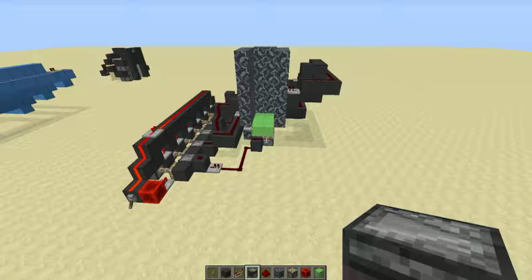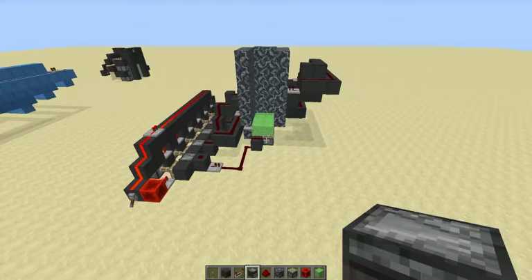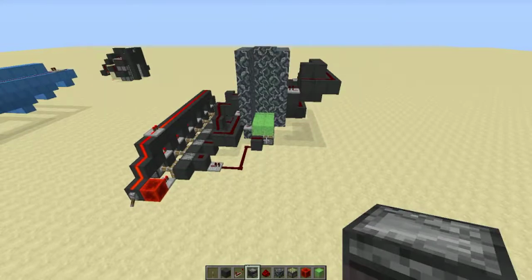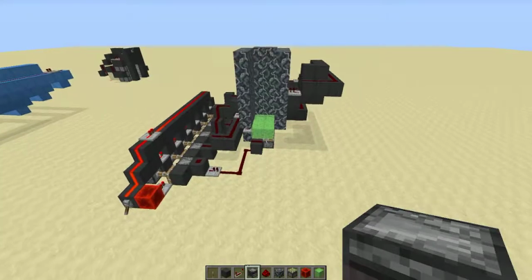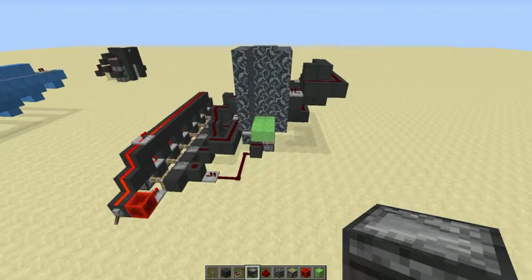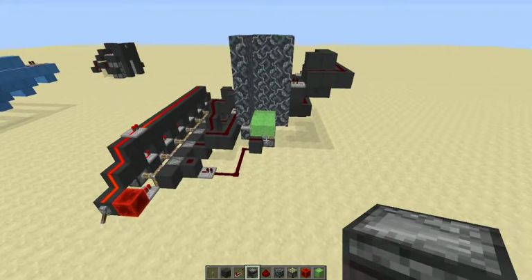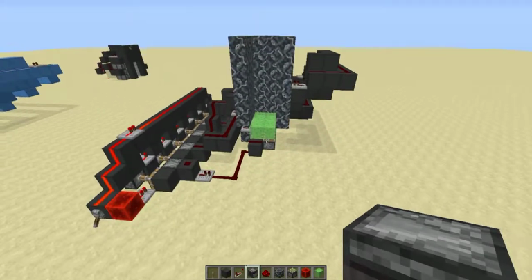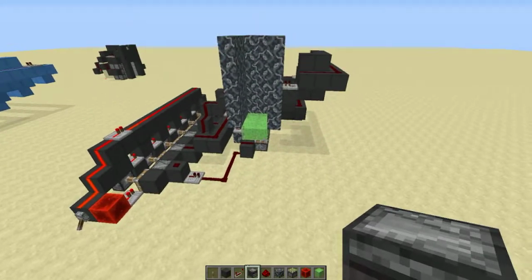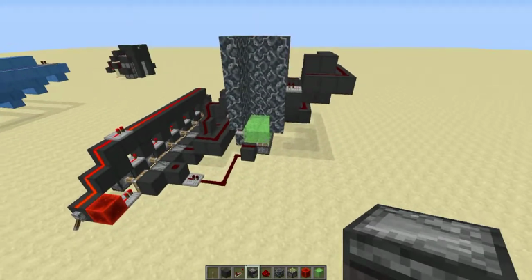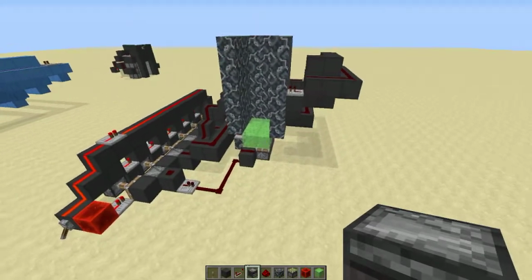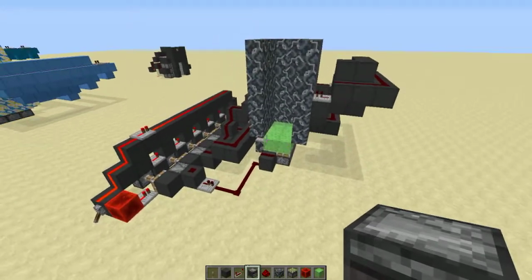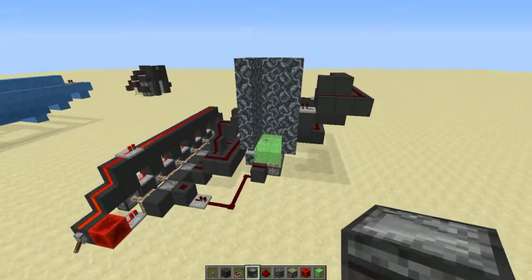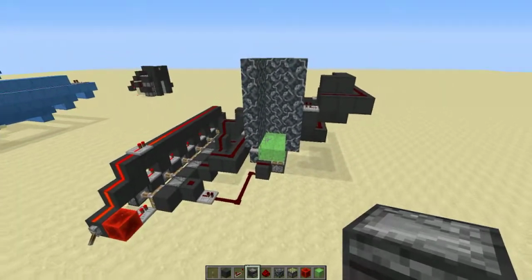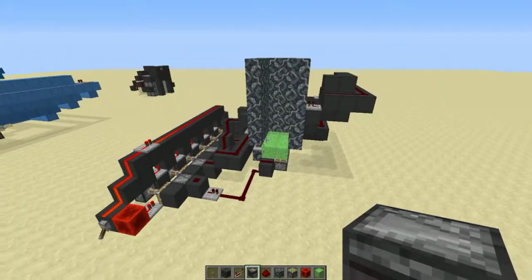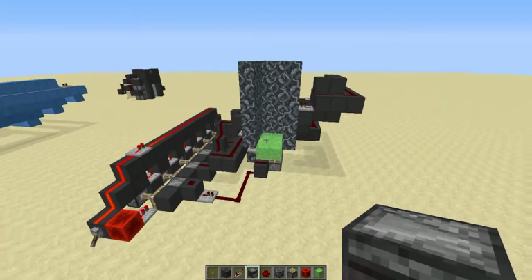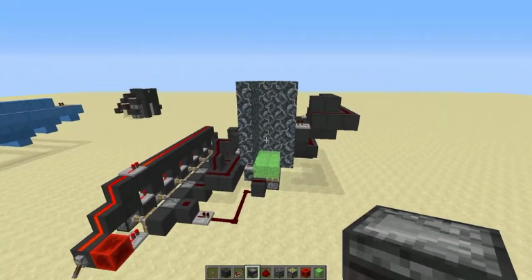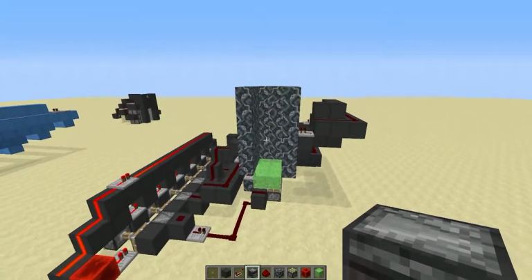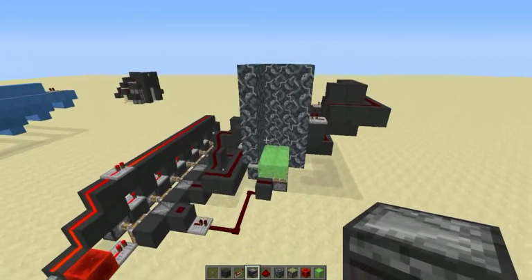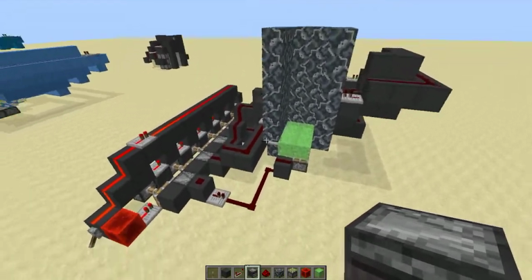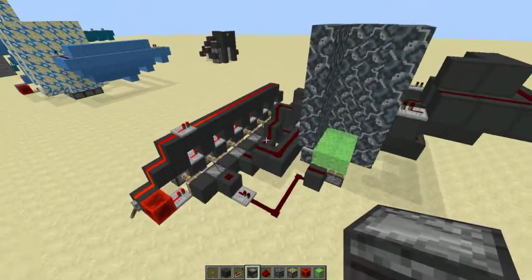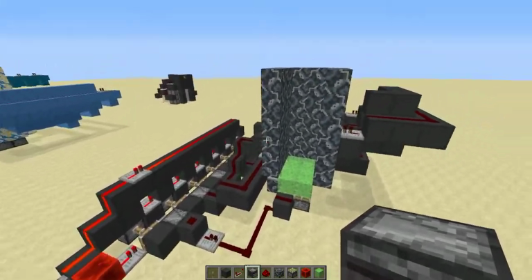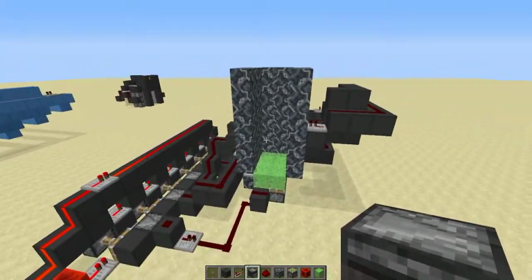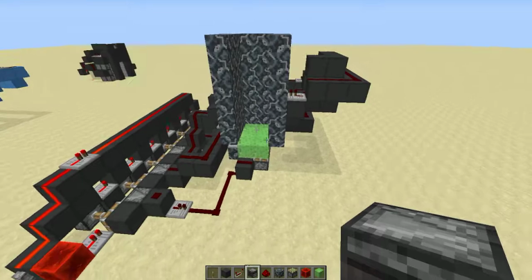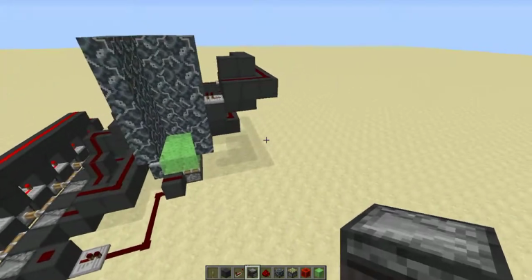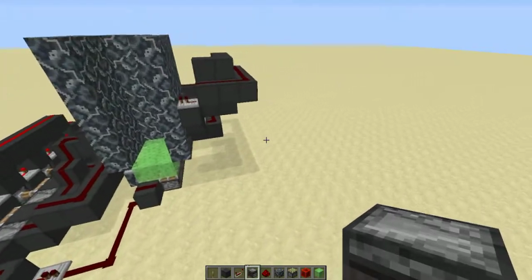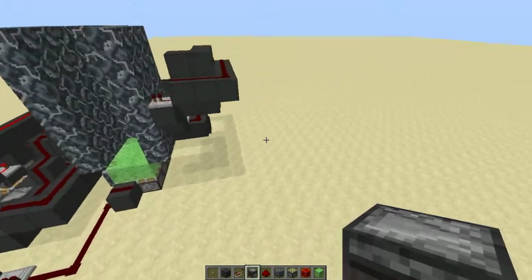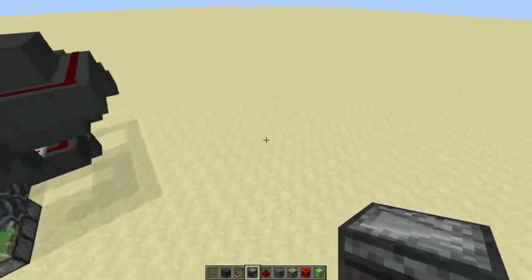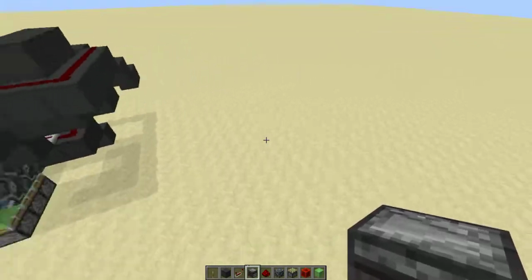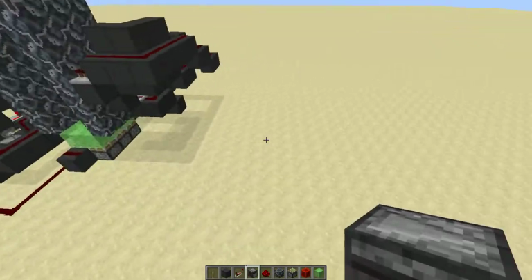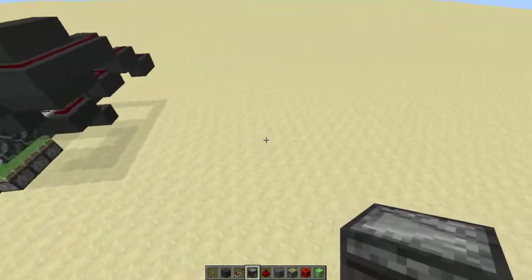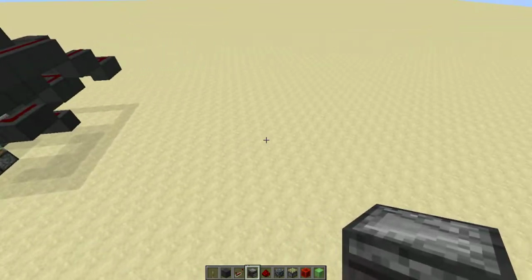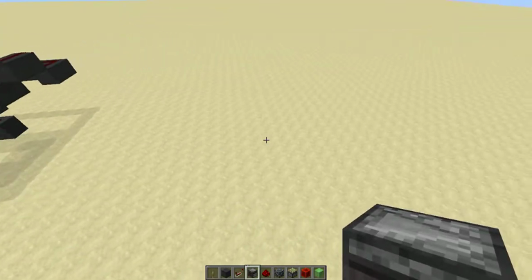Hey guys, LabCrafts here. Today I've made a vertical six-piston extender with Redstone and I'm going to make a tutorial on it.